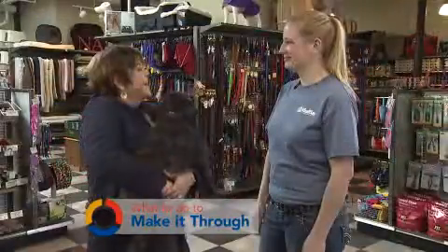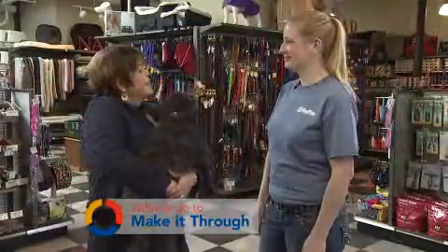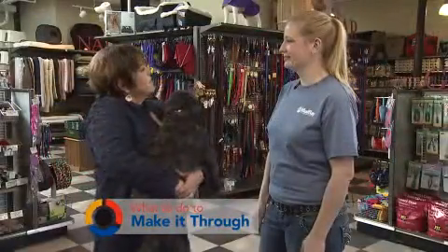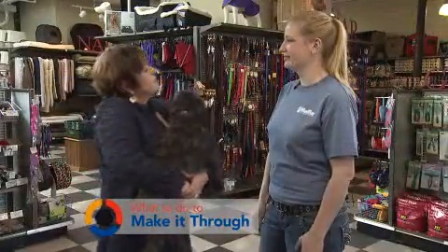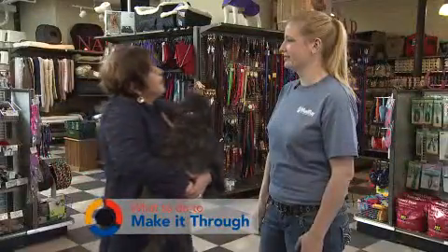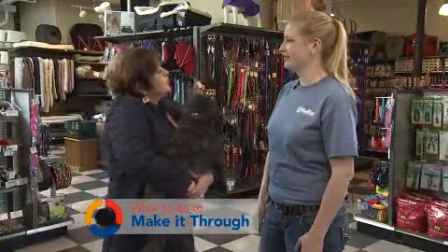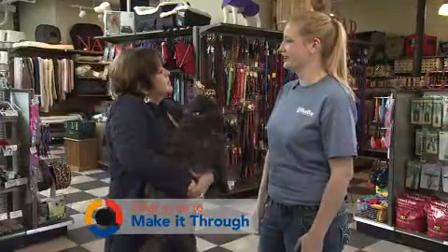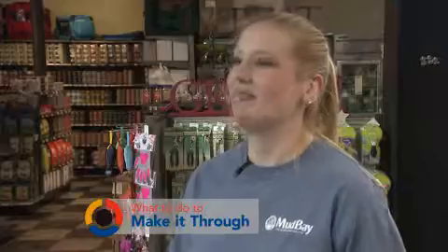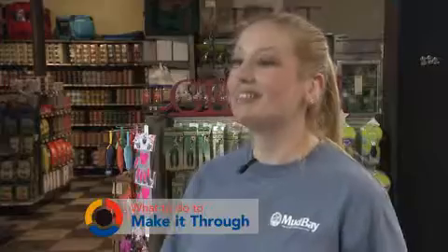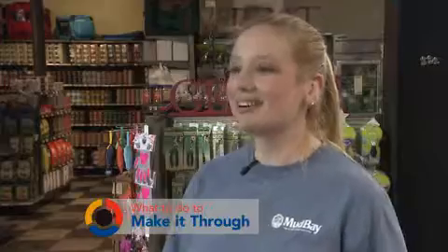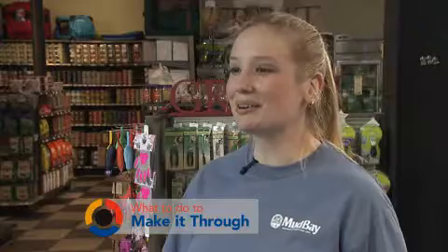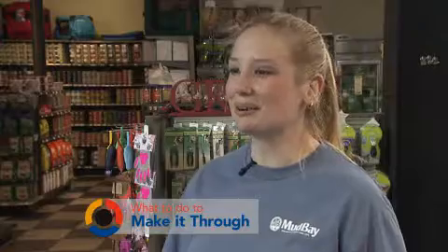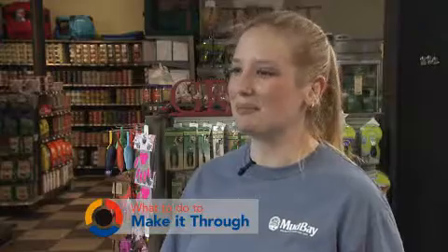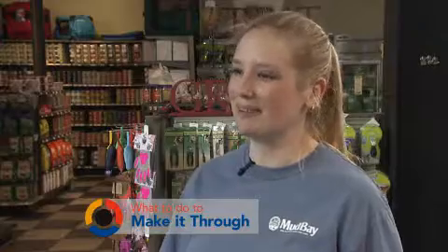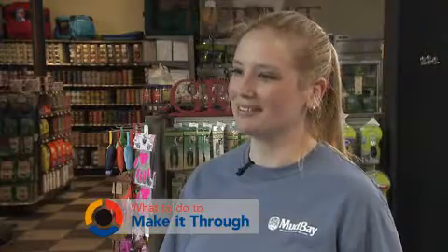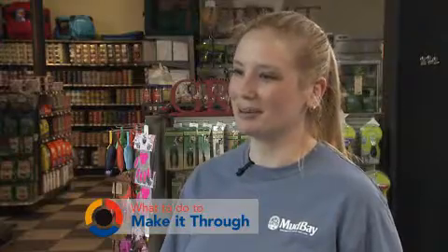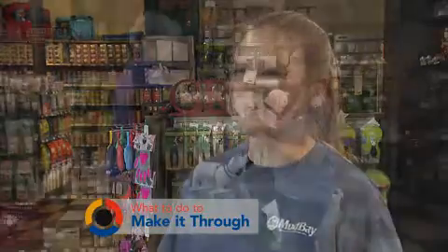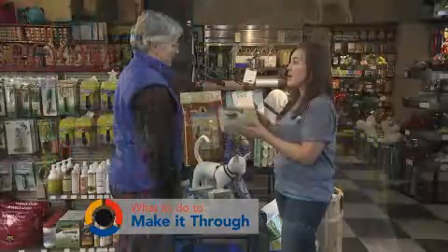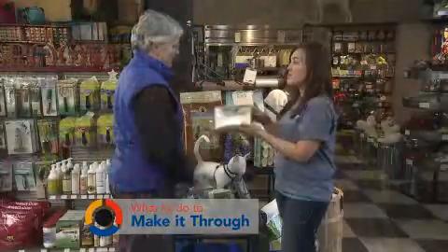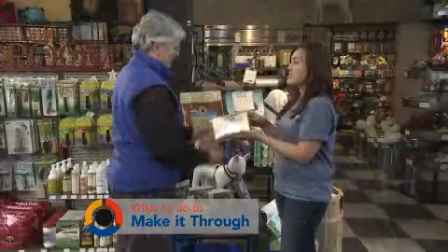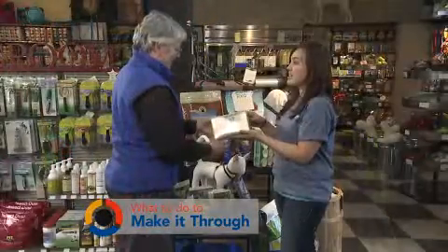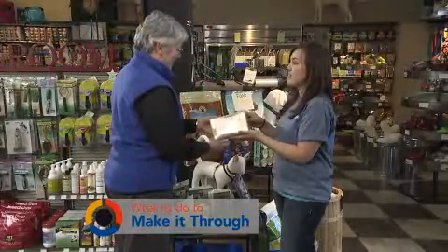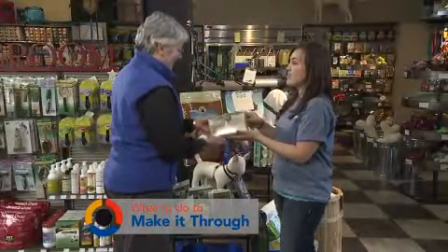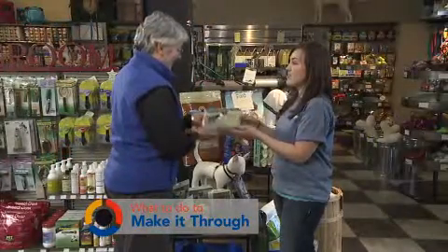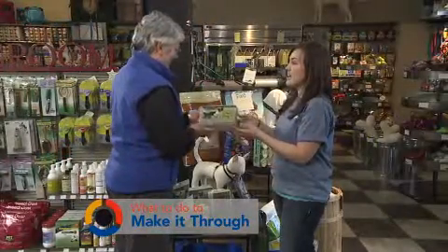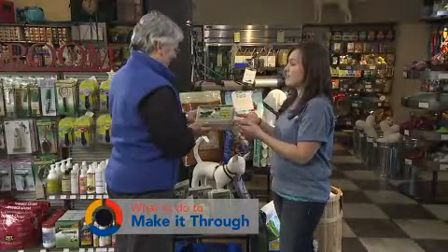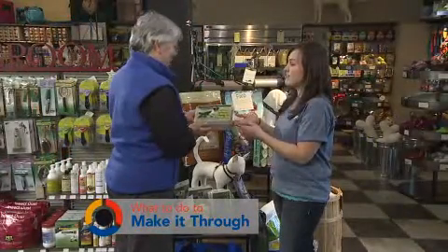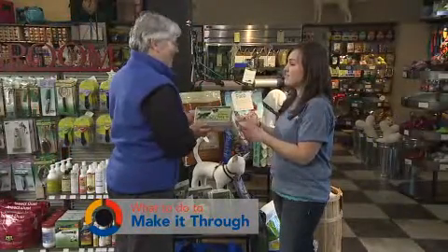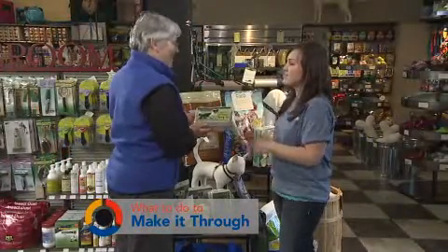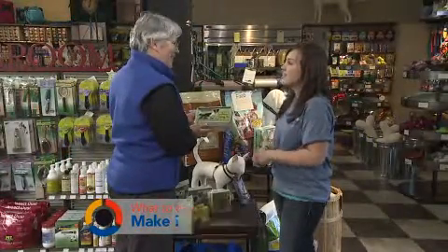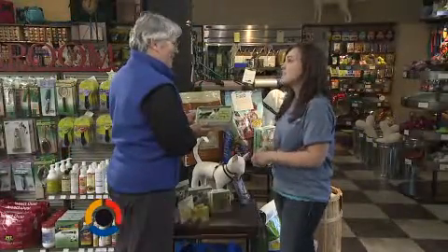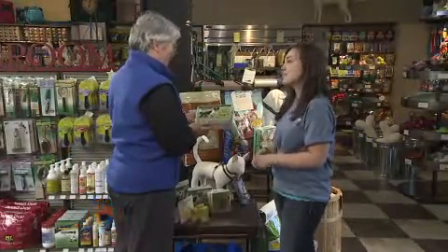Katie, how can Mud Bay help? Visit your local Mud Bay store — we'll help you tailor a pet emergency kit for your dog or cat.